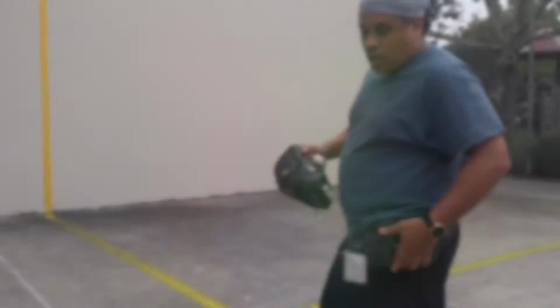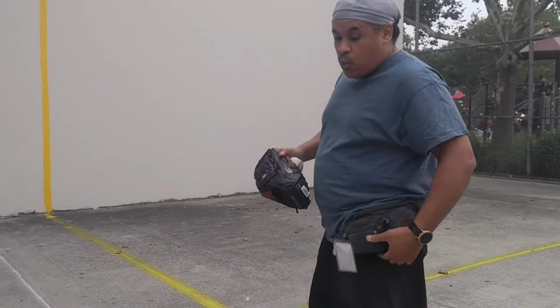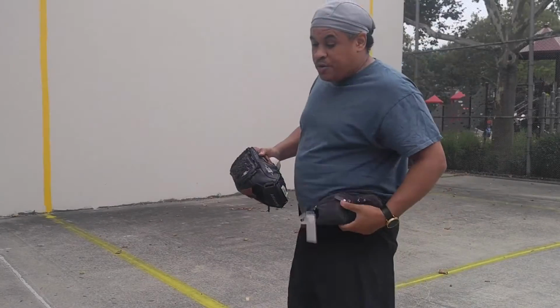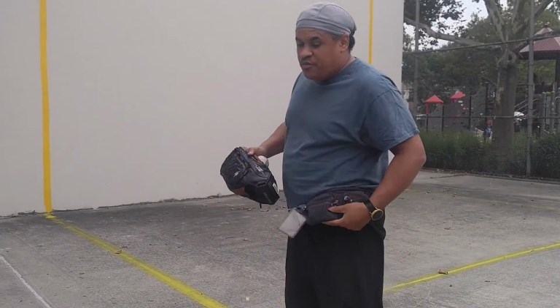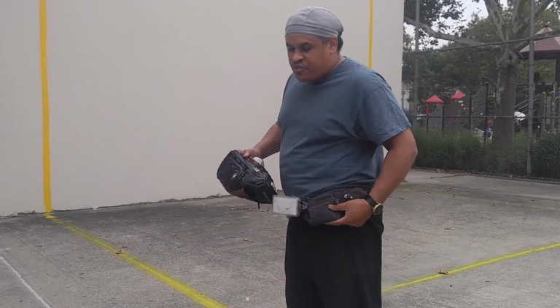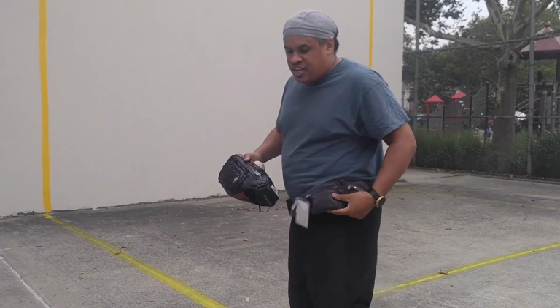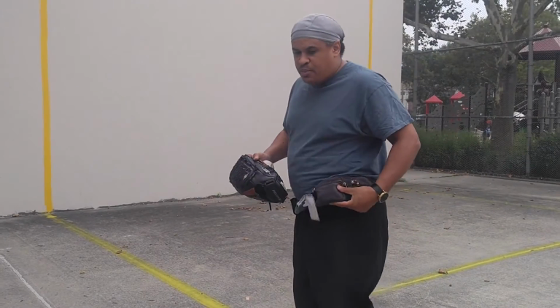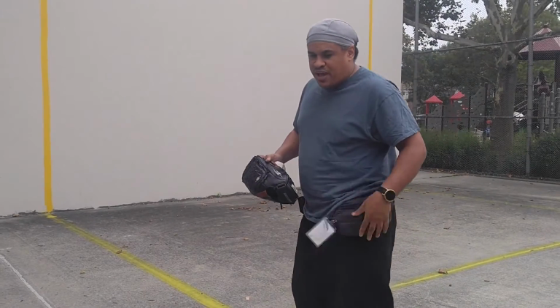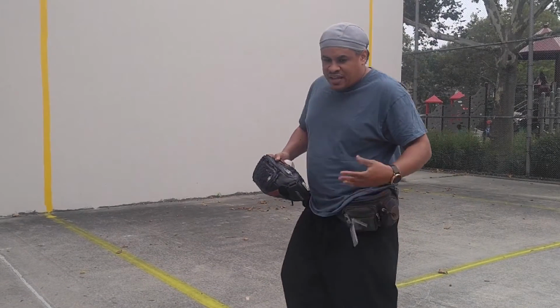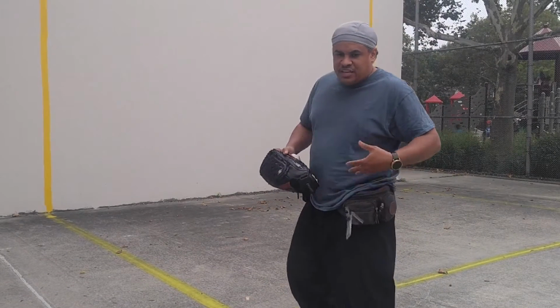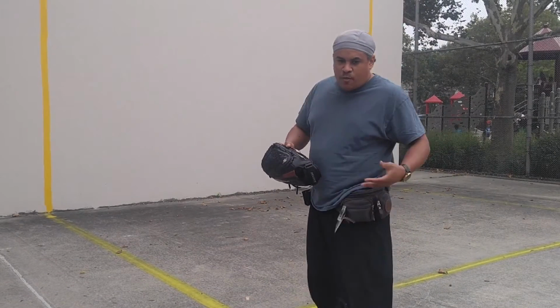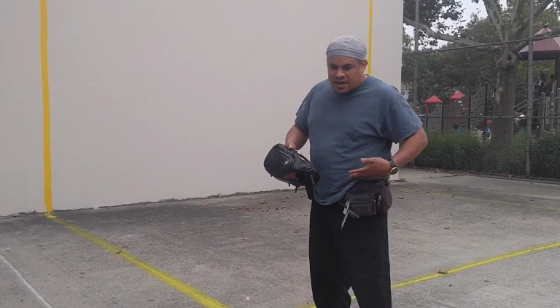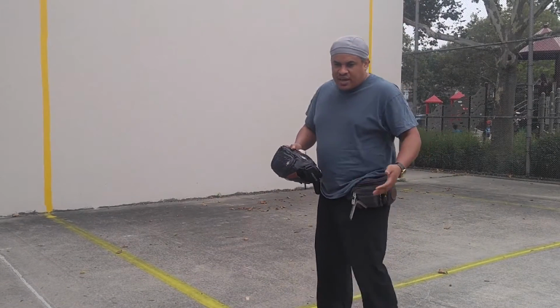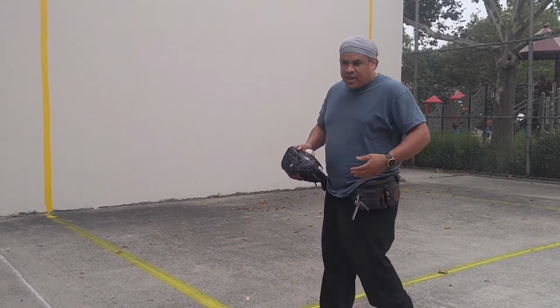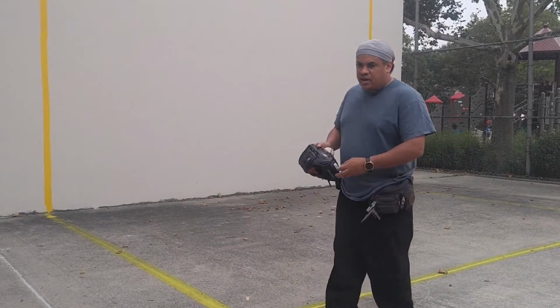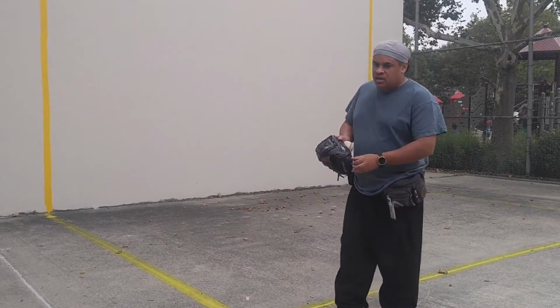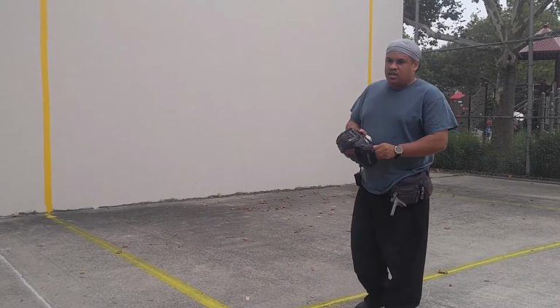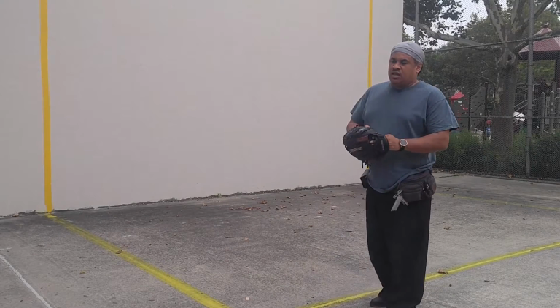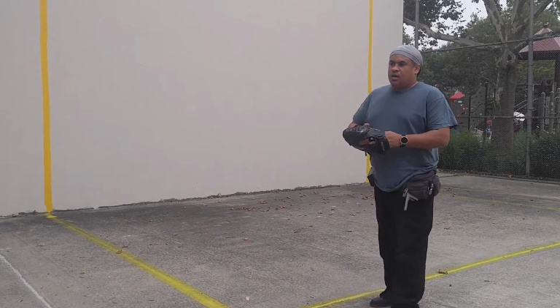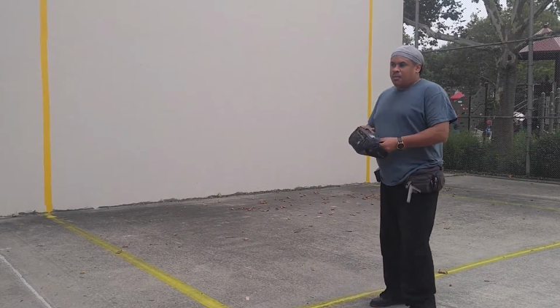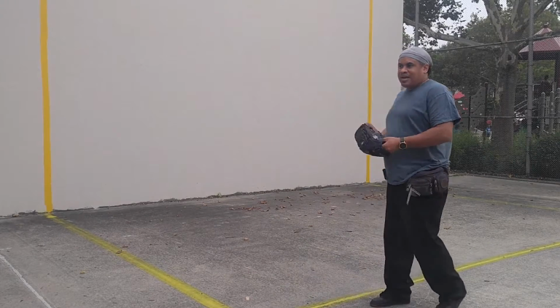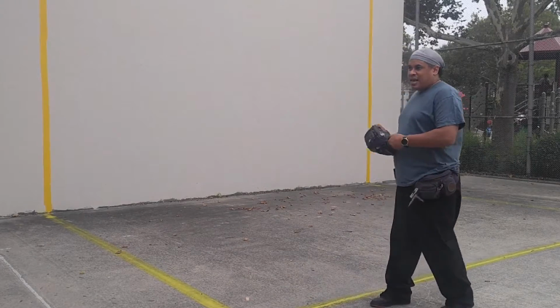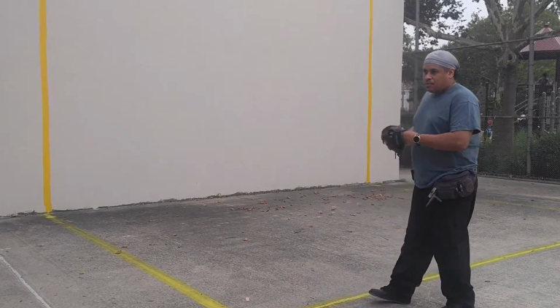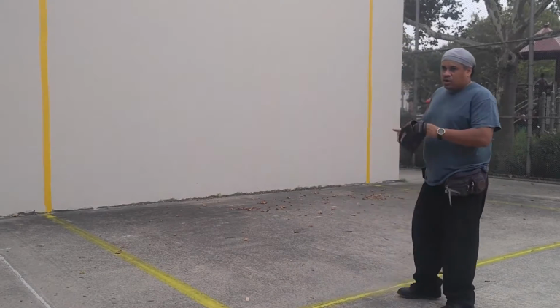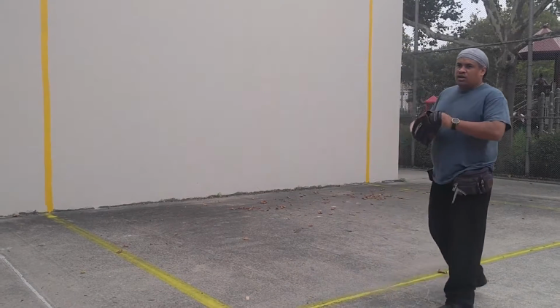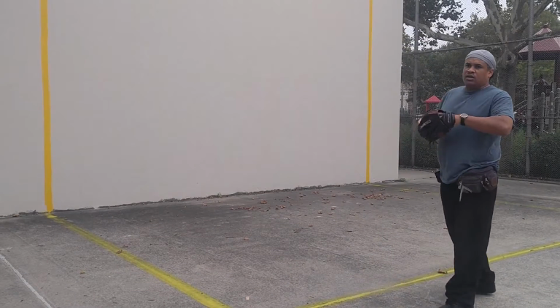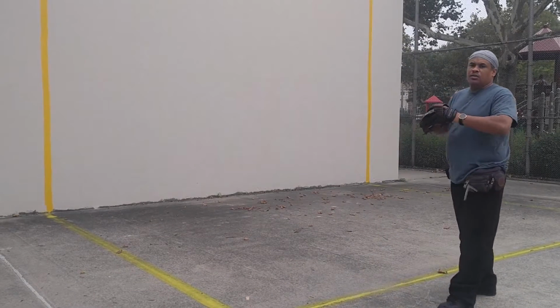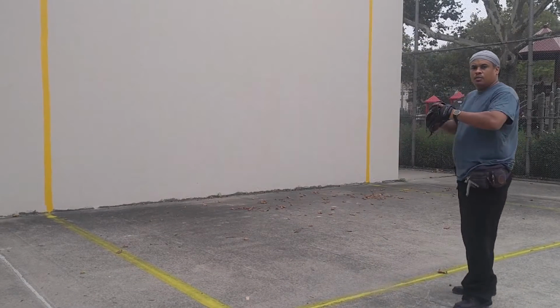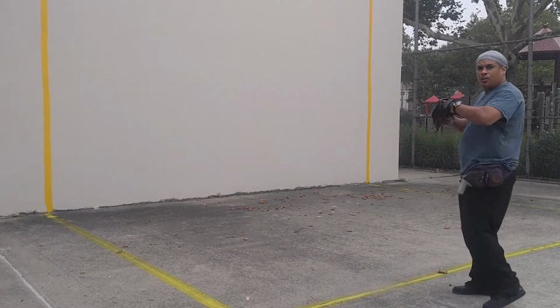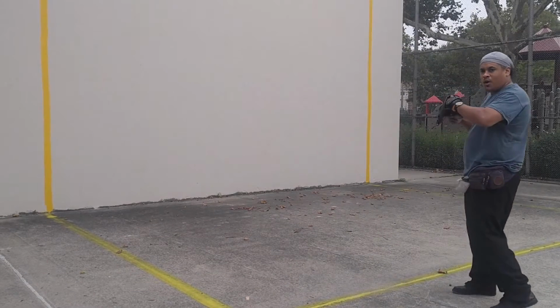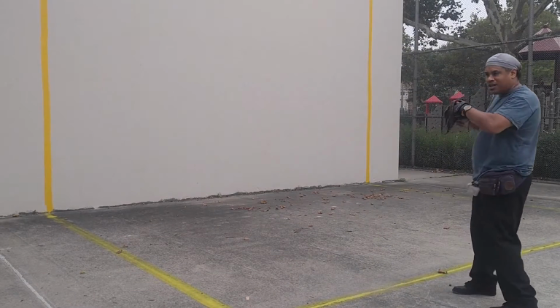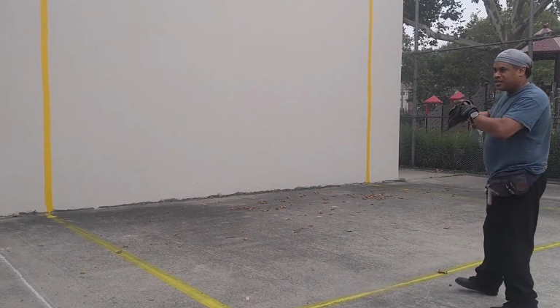I'm wearing a fanny pack — I need all my gear: my camera, my wallet.